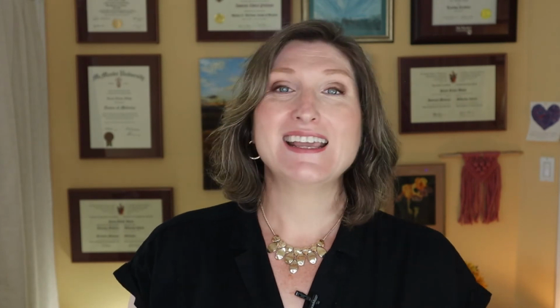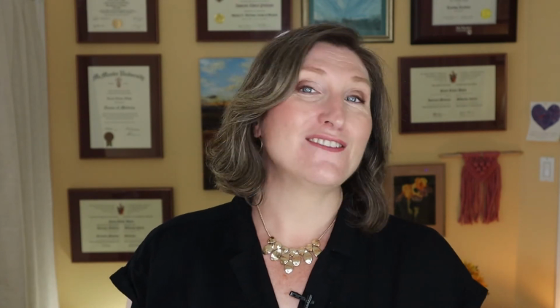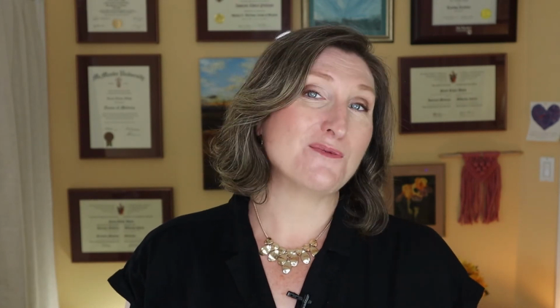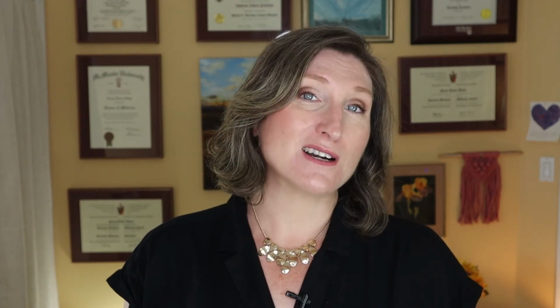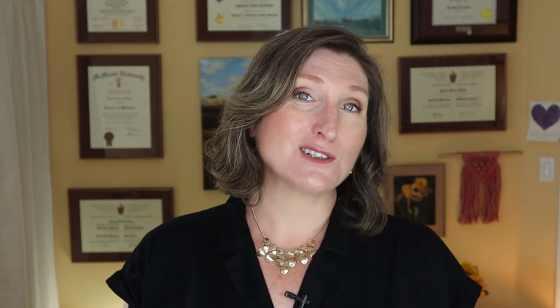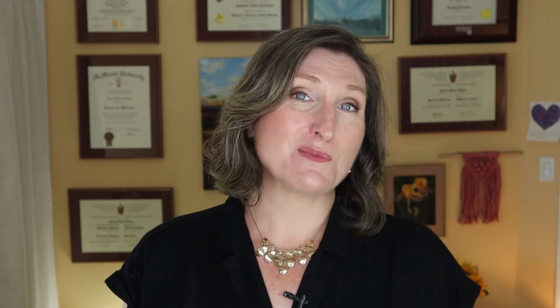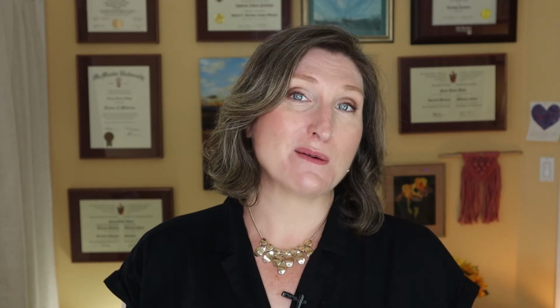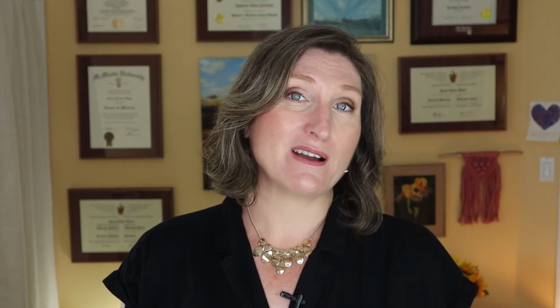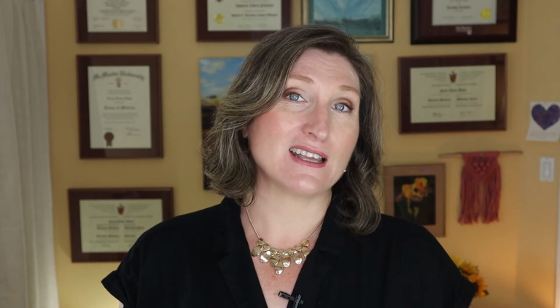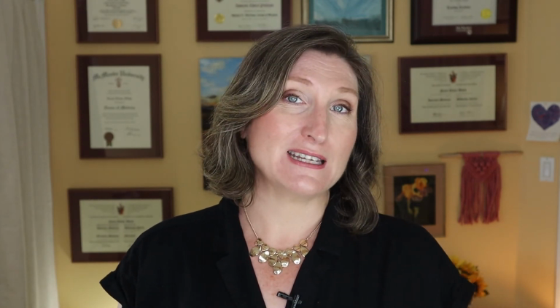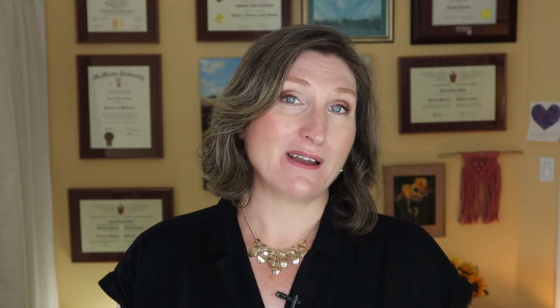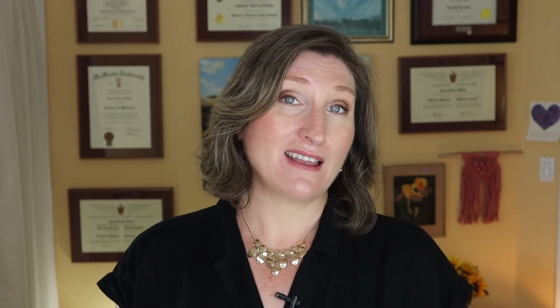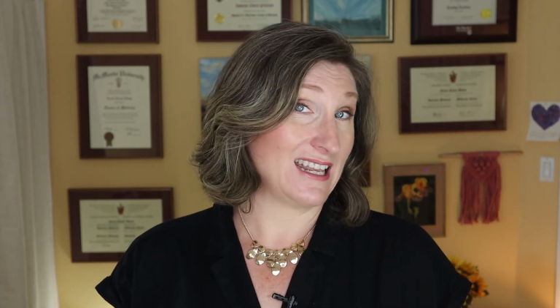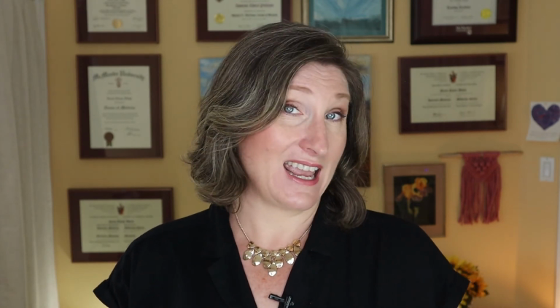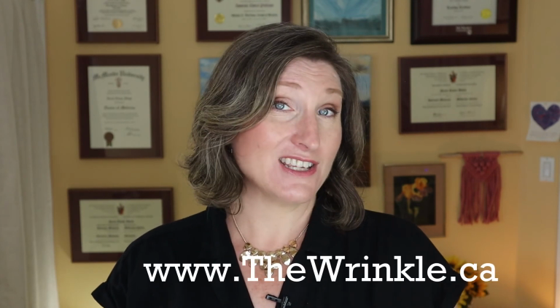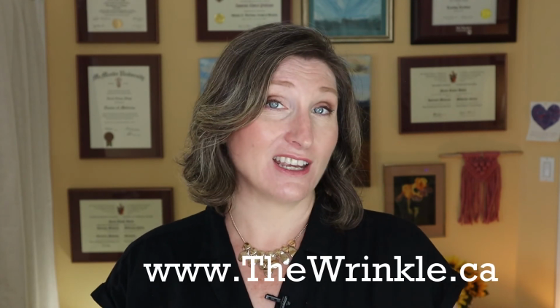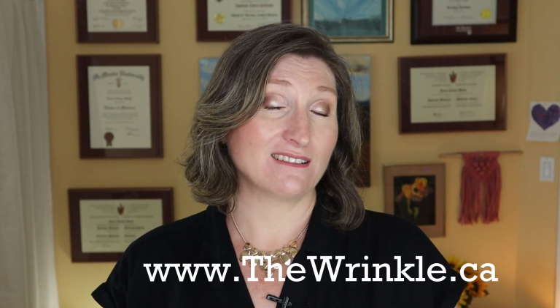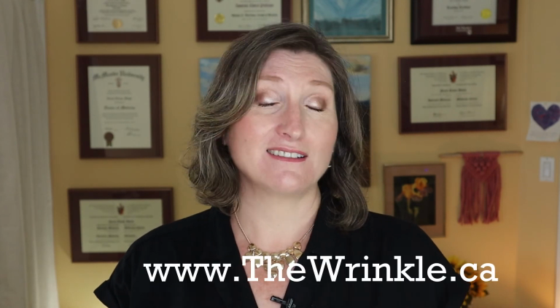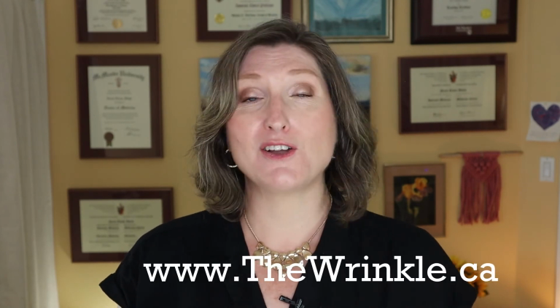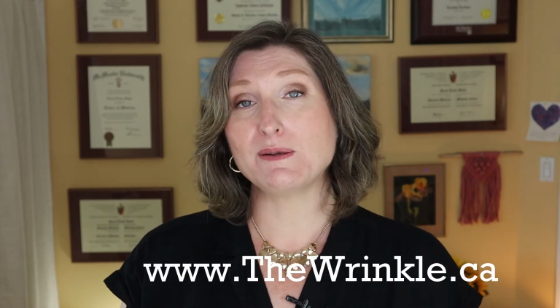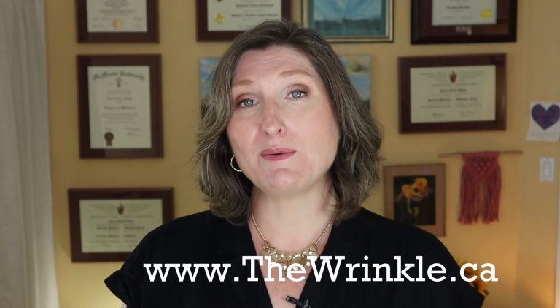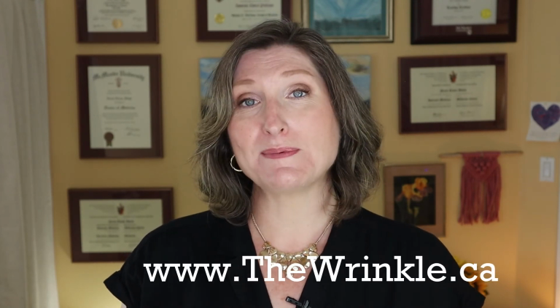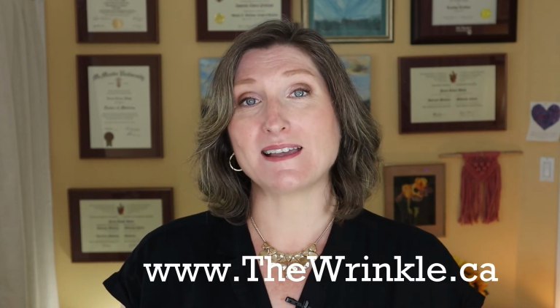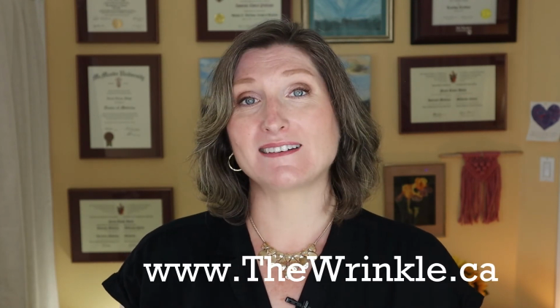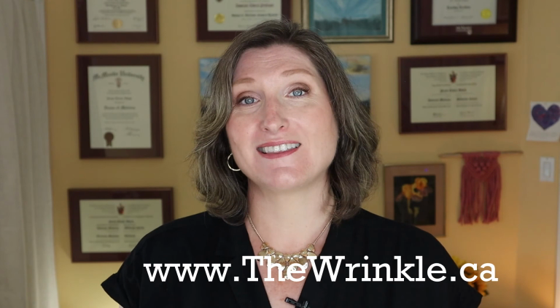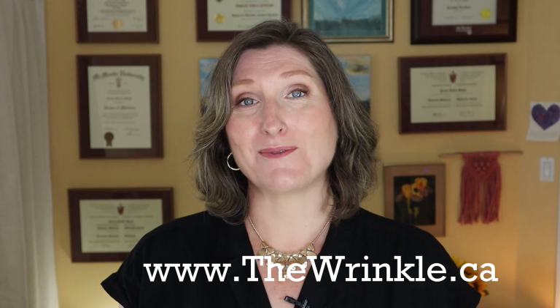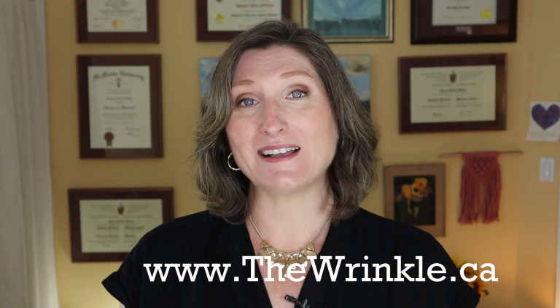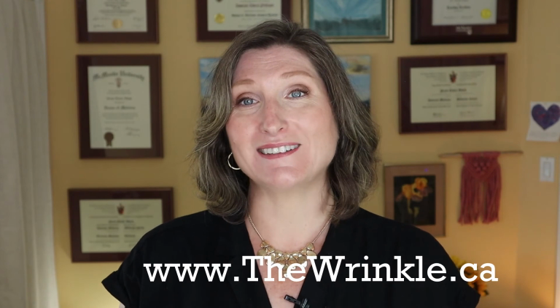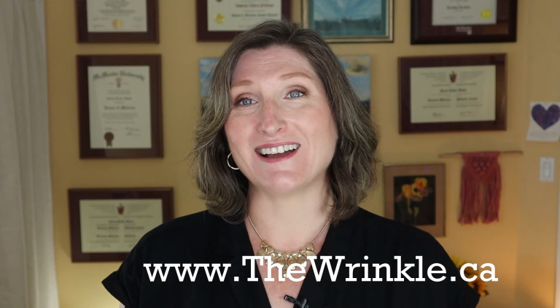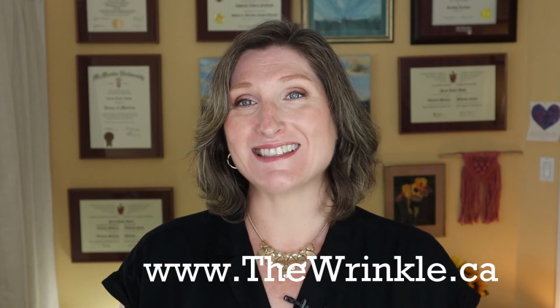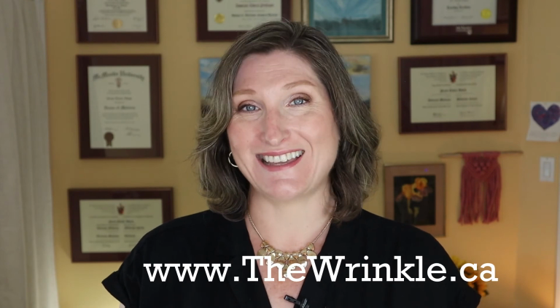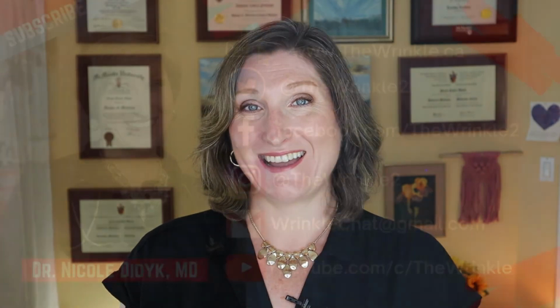If you want to learn more about edema and aging, go to my website, therinkle.ca.